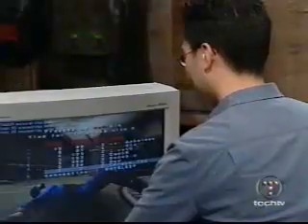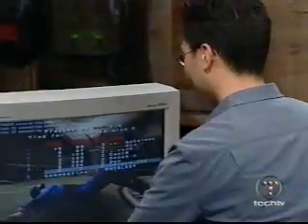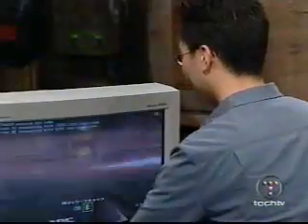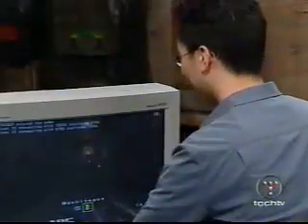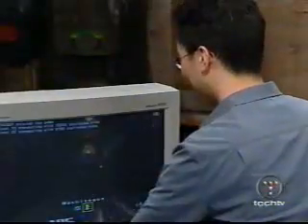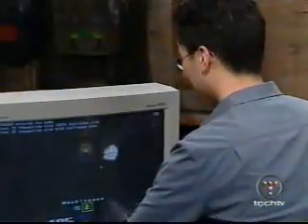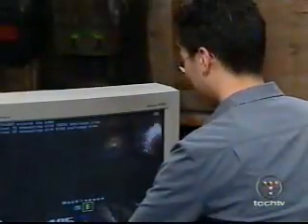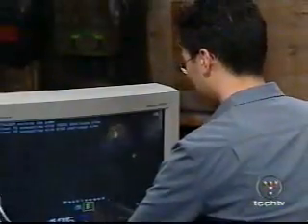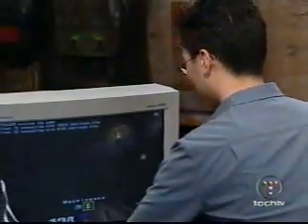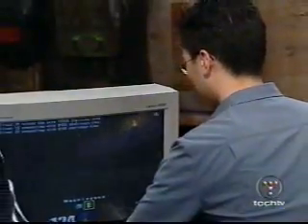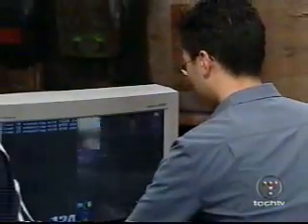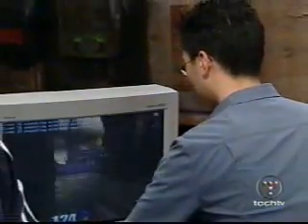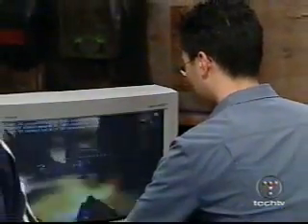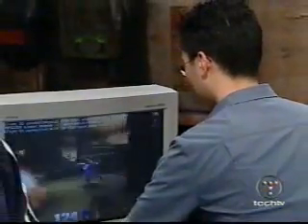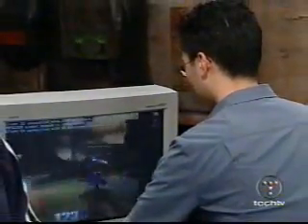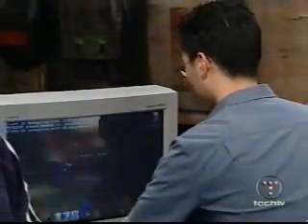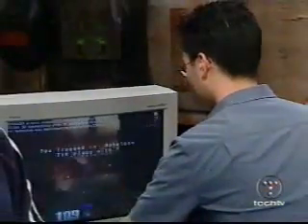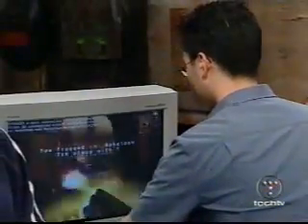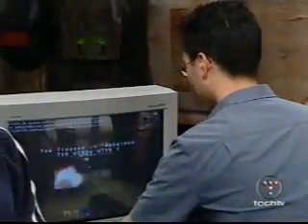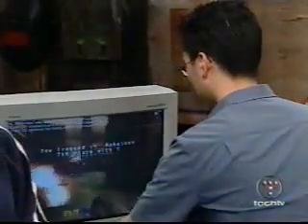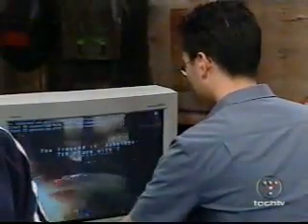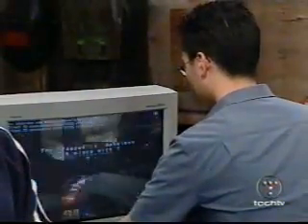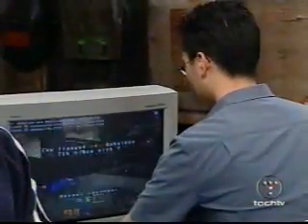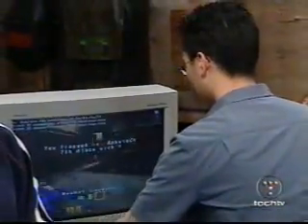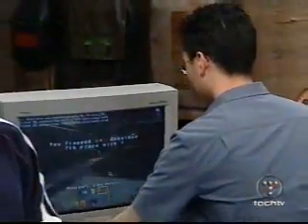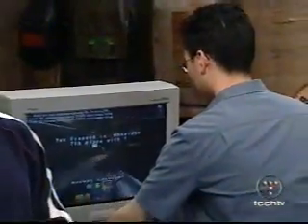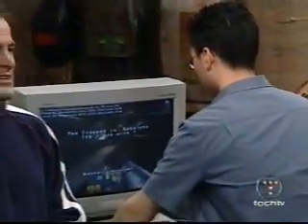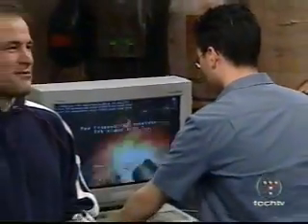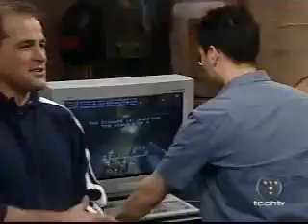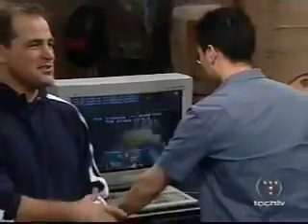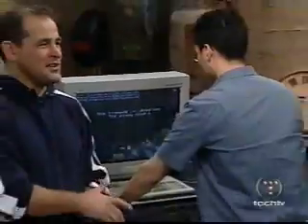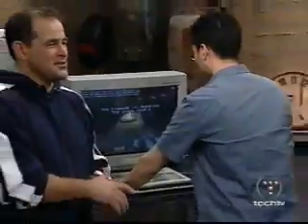Folks, up next: how to make a CD to fit in your shirt pocket, when The Screensavers continues.